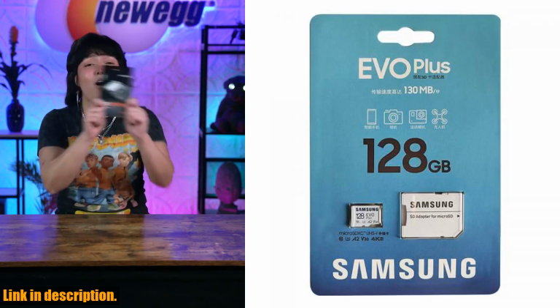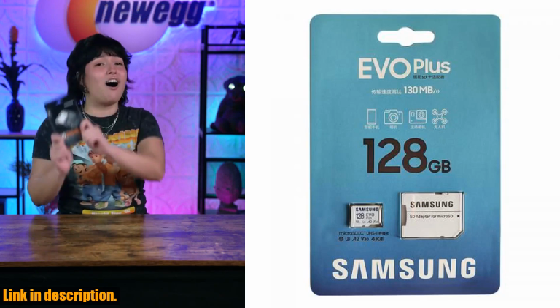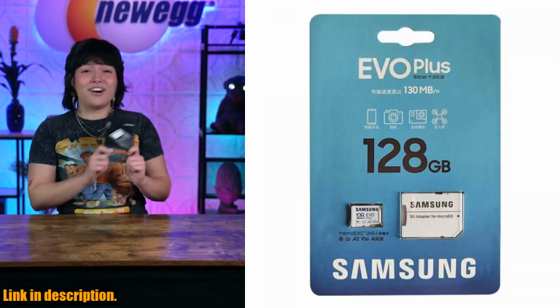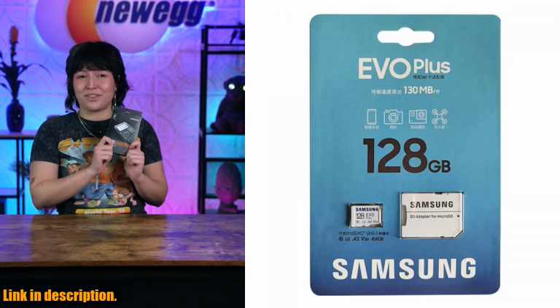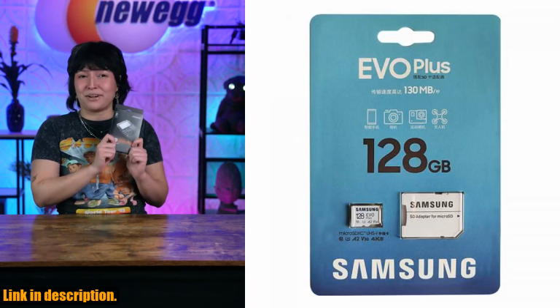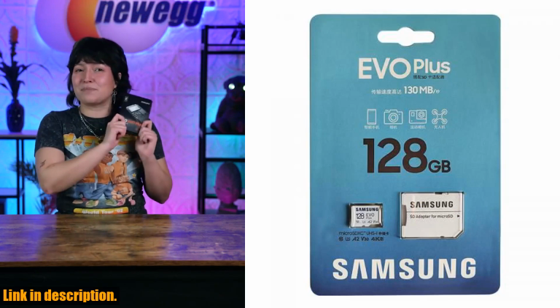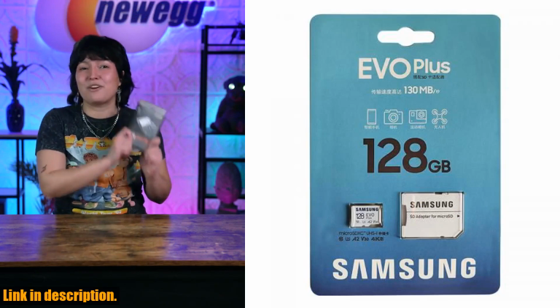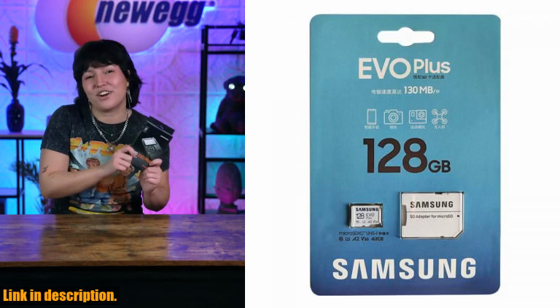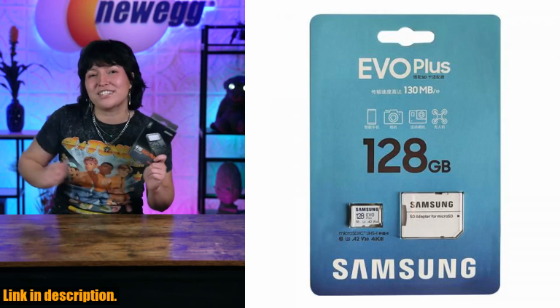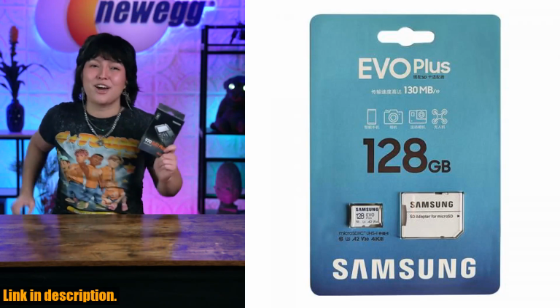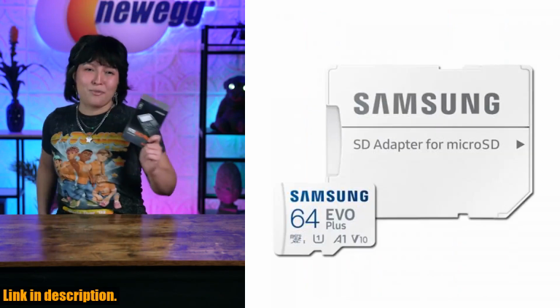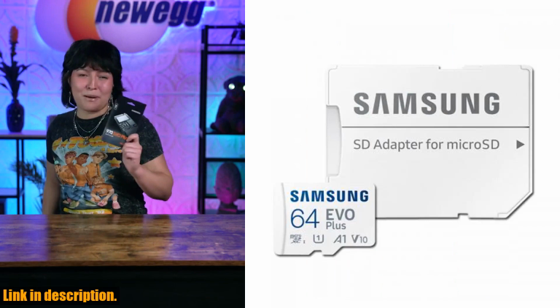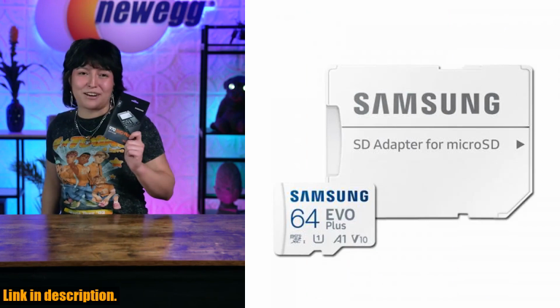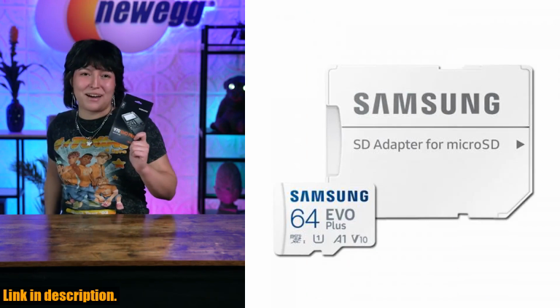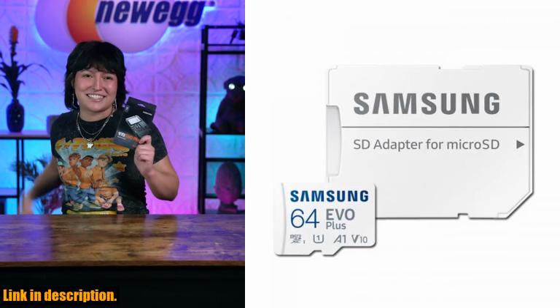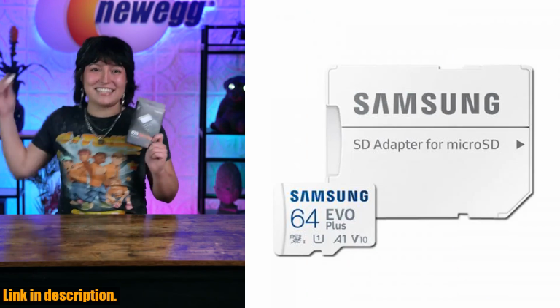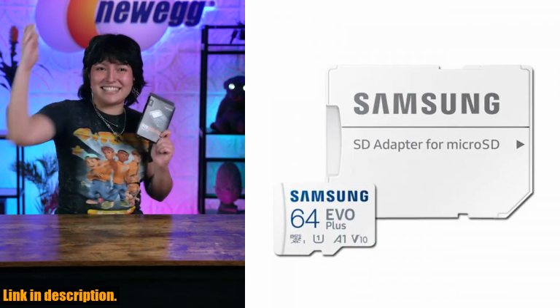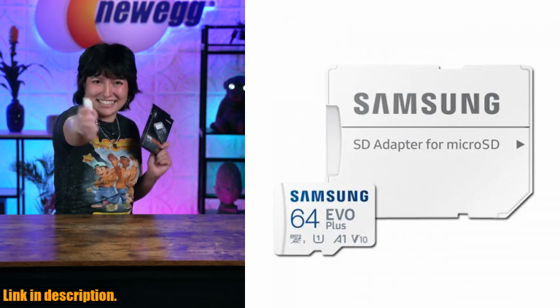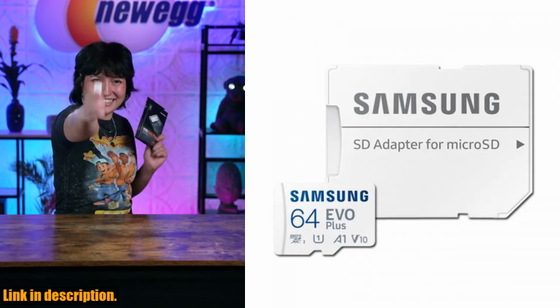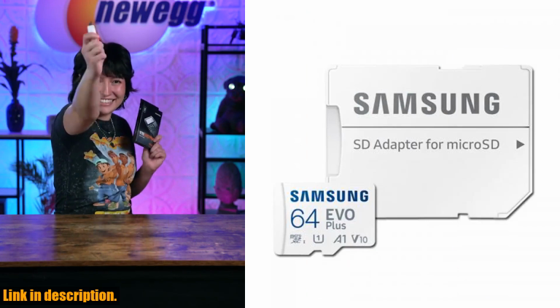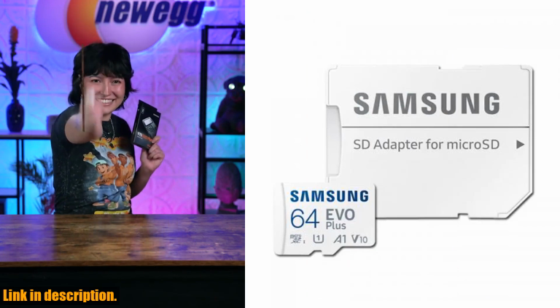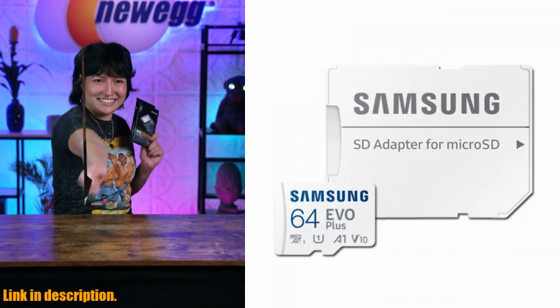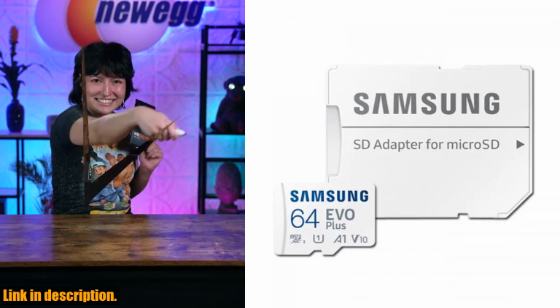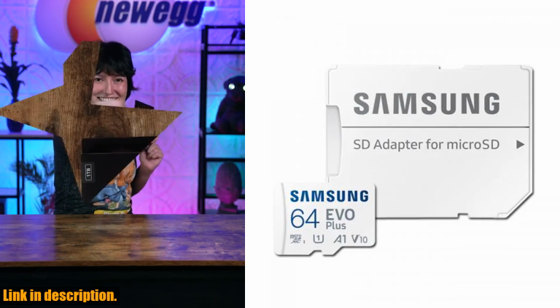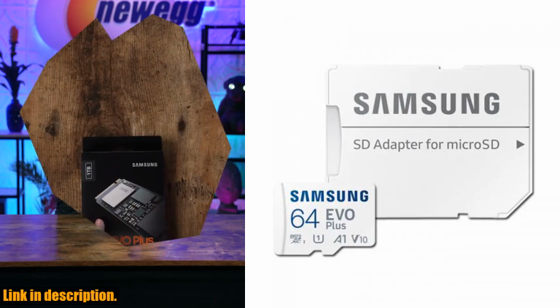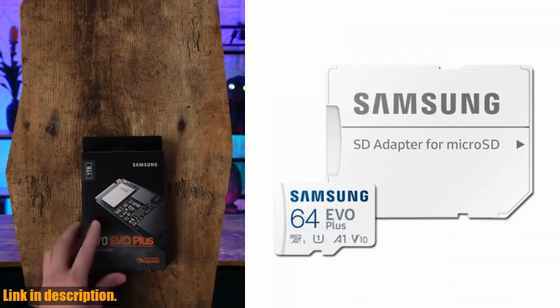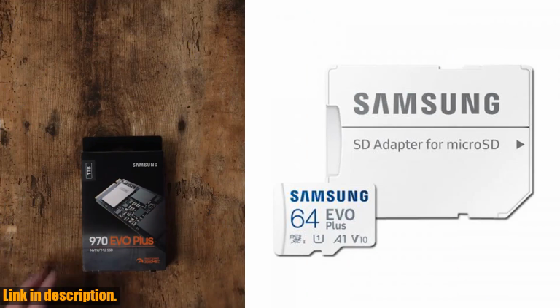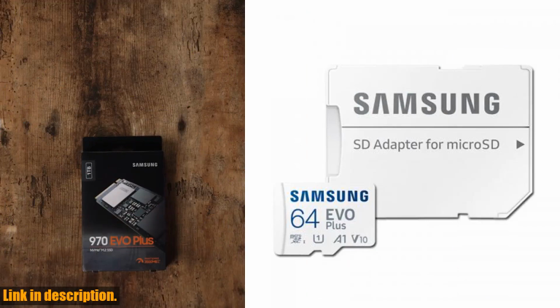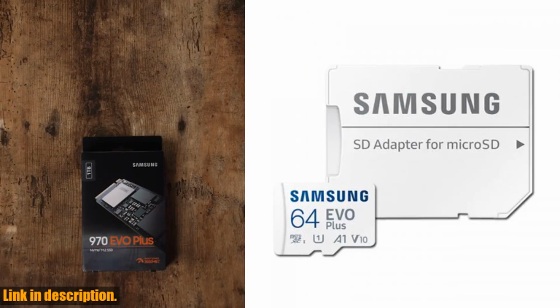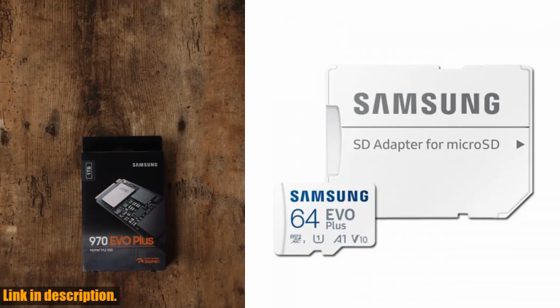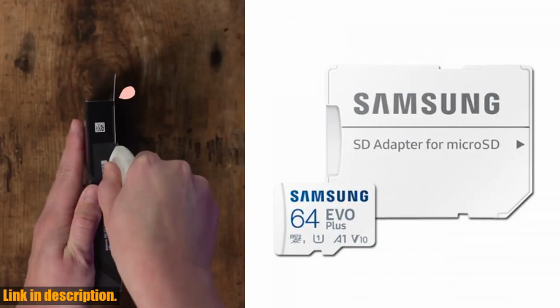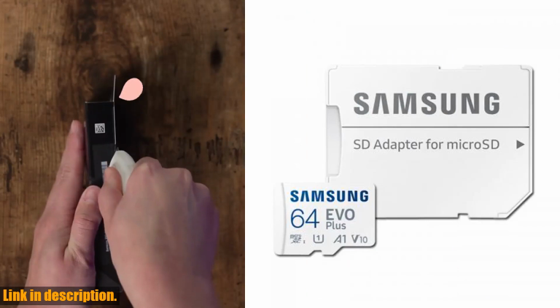Whether you're a content creator, a videographer, or just a tech-savvy consumer, this MicroSD Card is a game-changer.